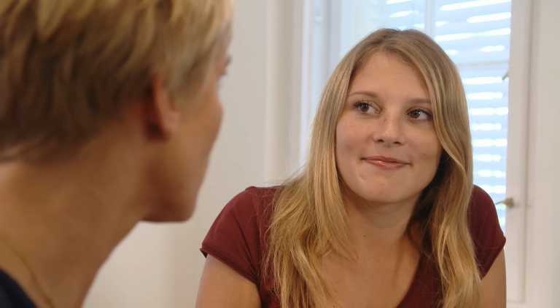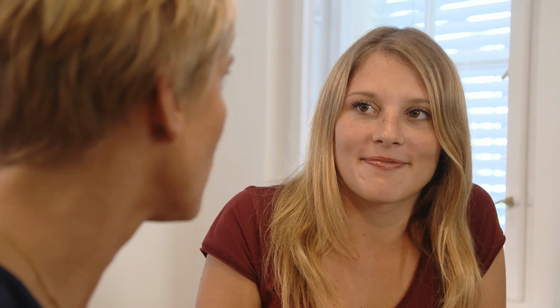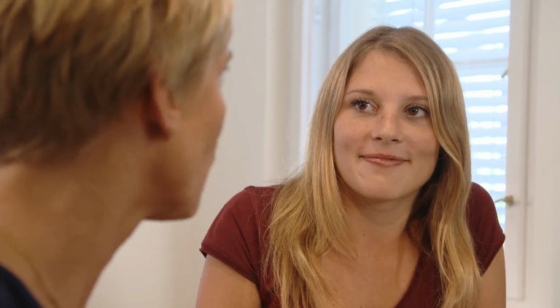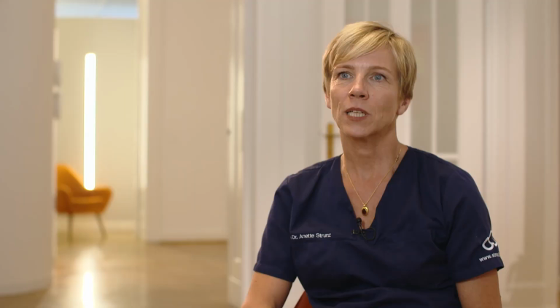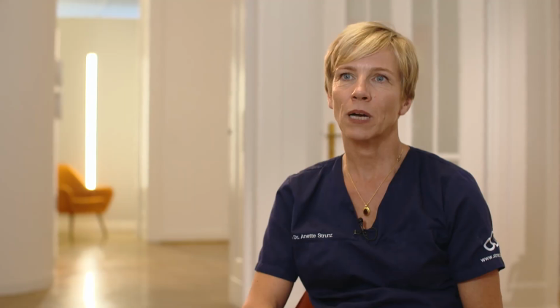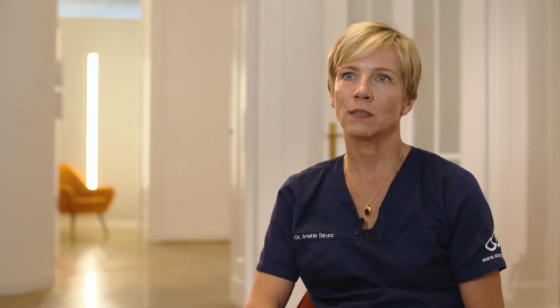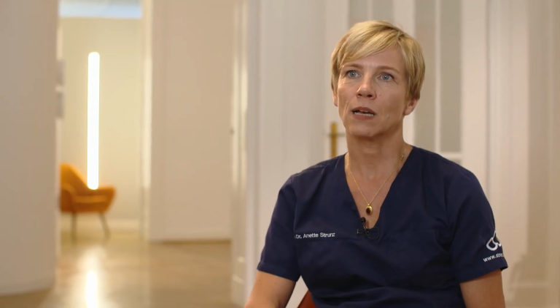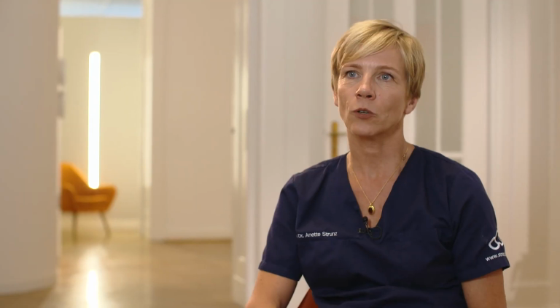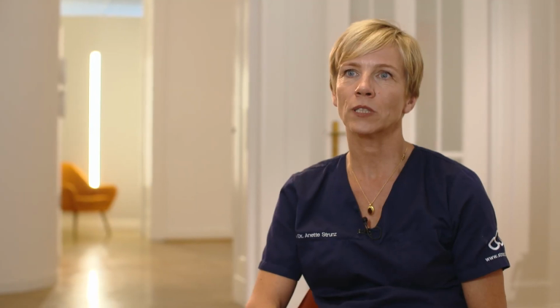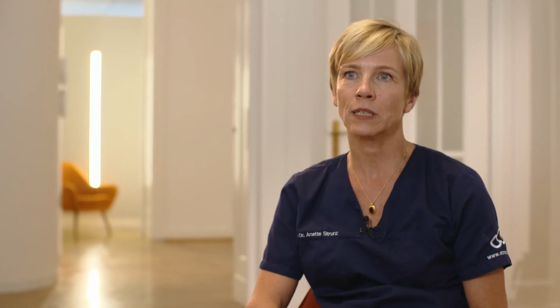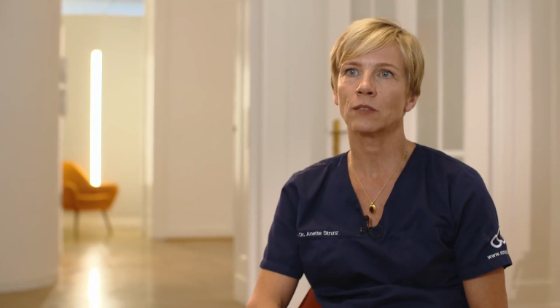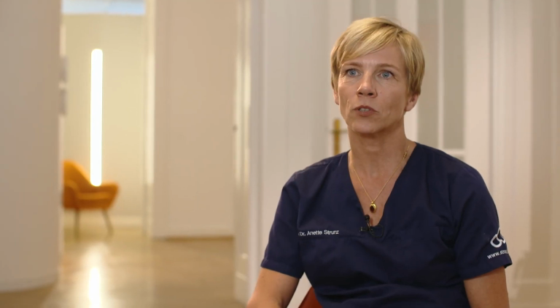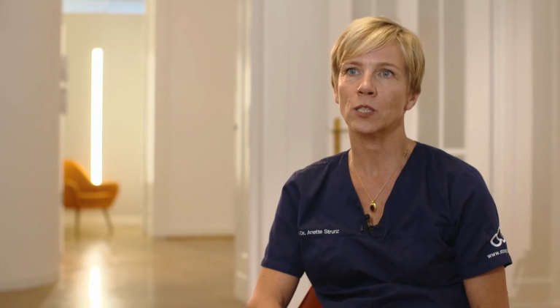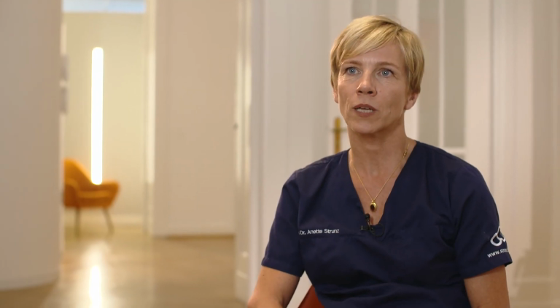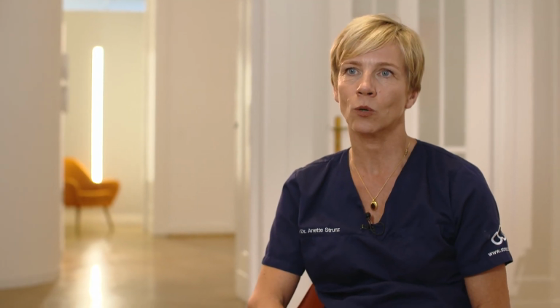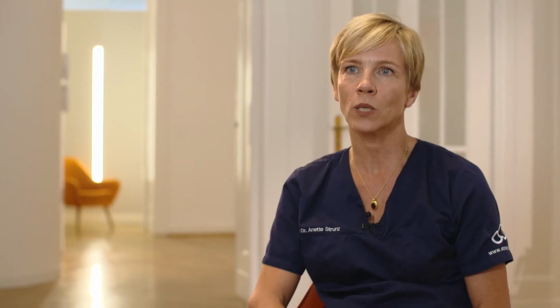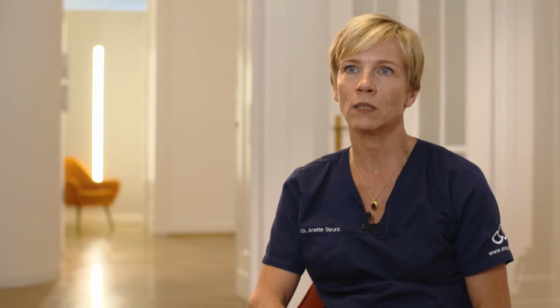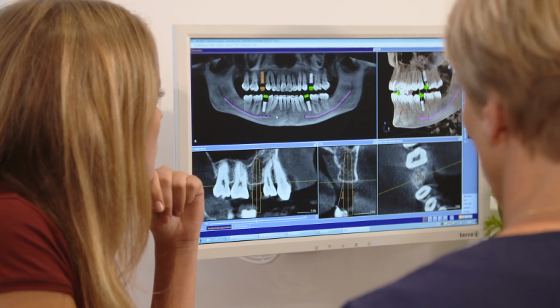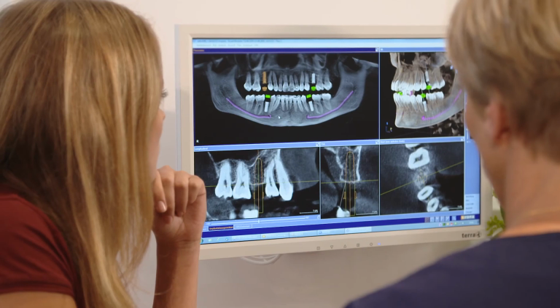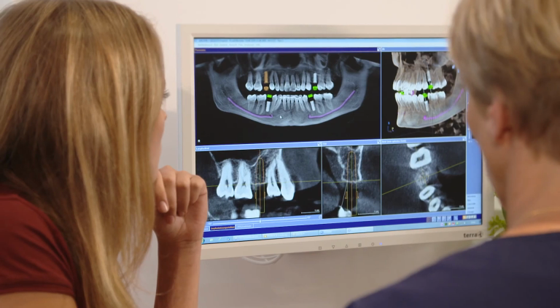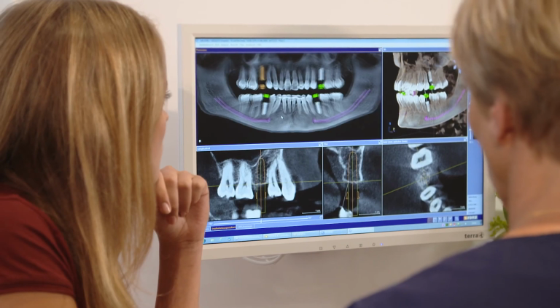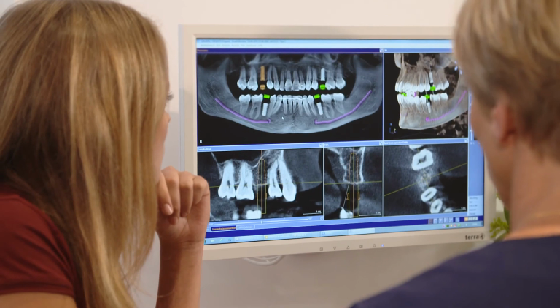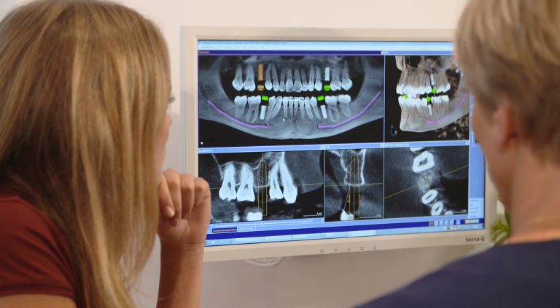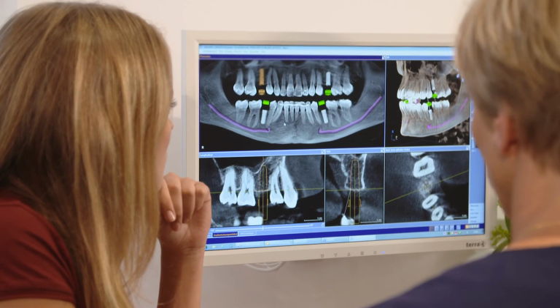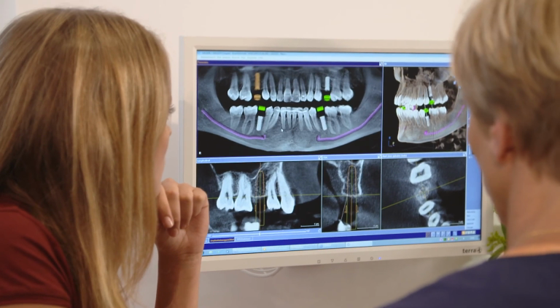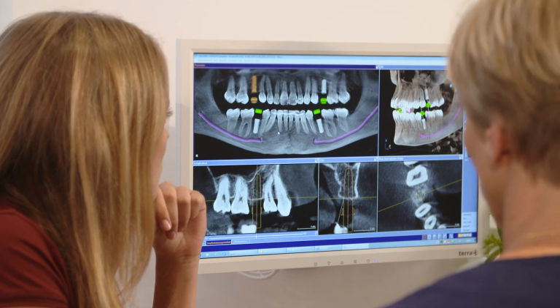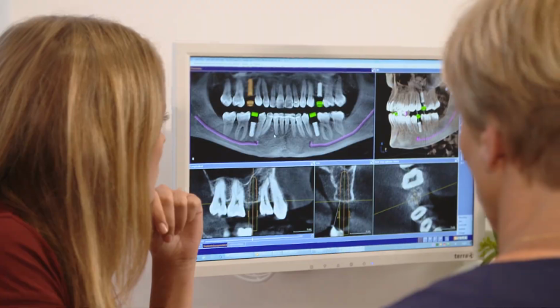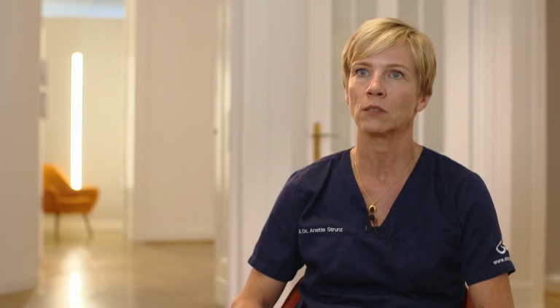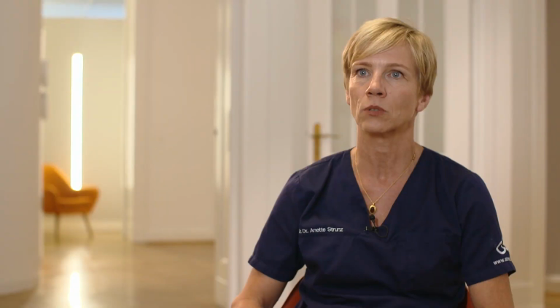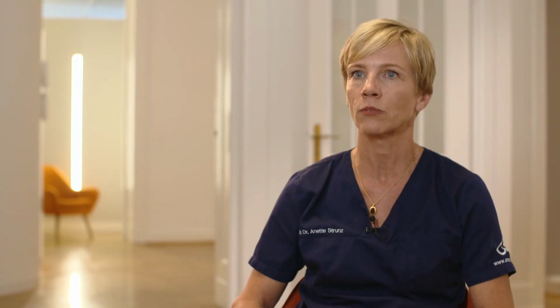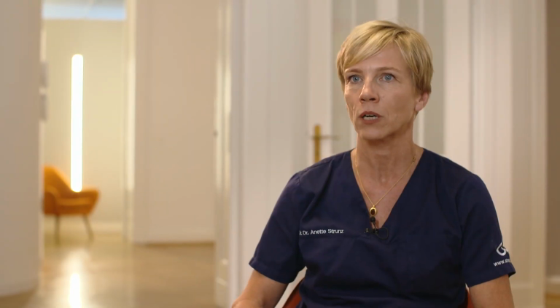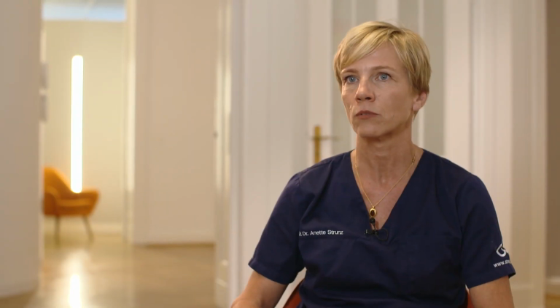All the x-ray devices in the practice are from Dentsply Sirona, which means just one software and smooth running processes.